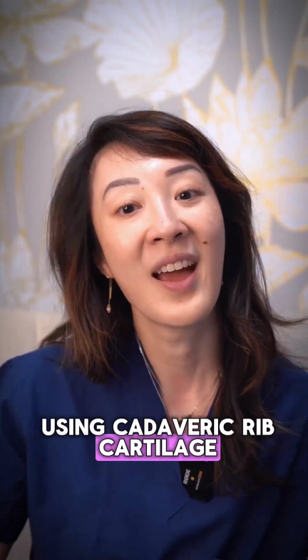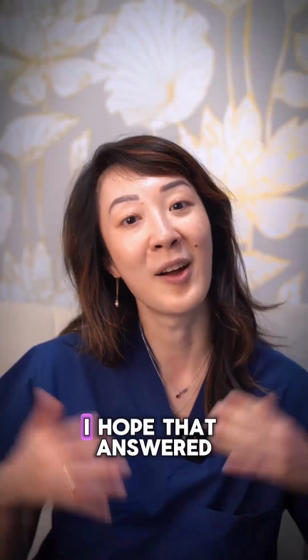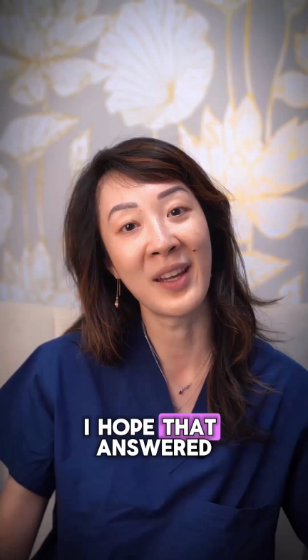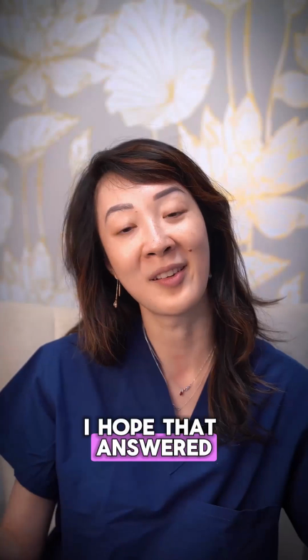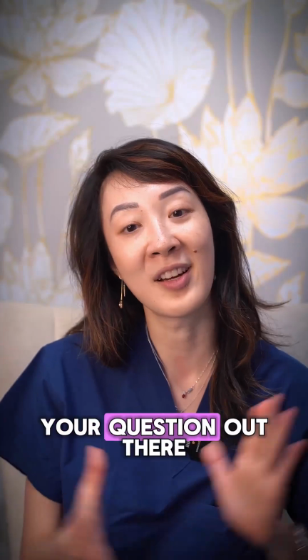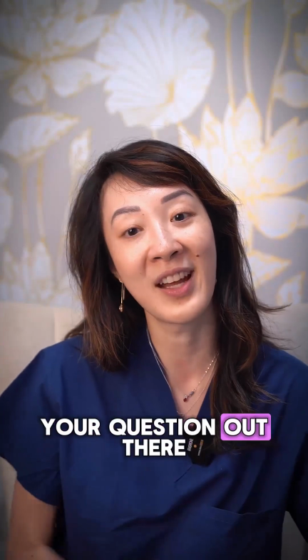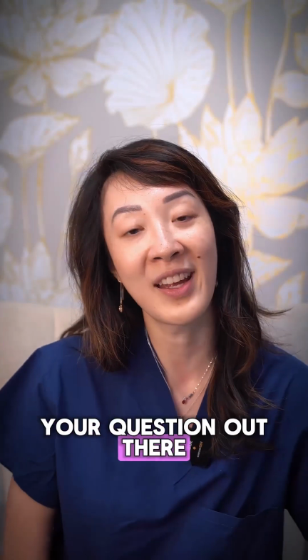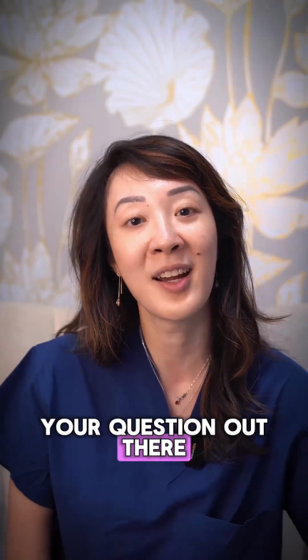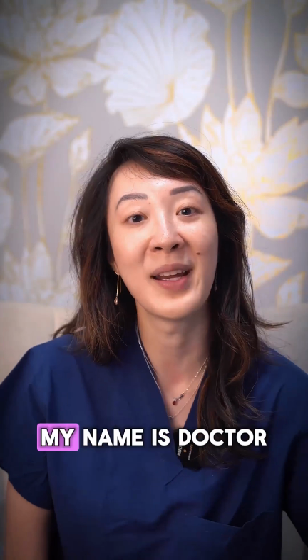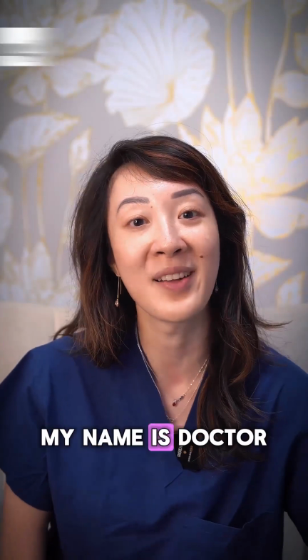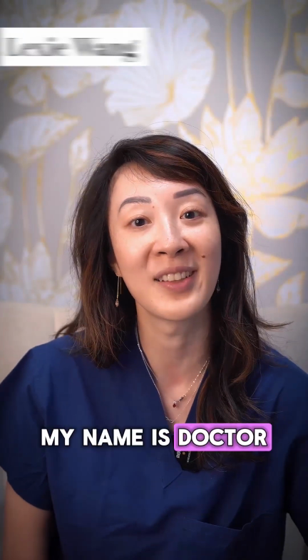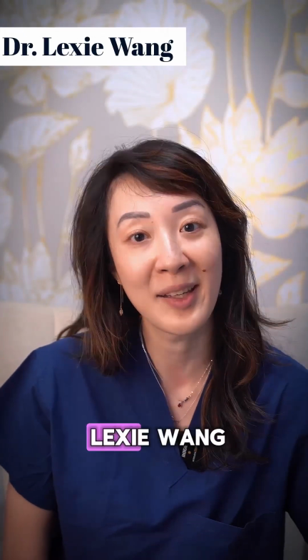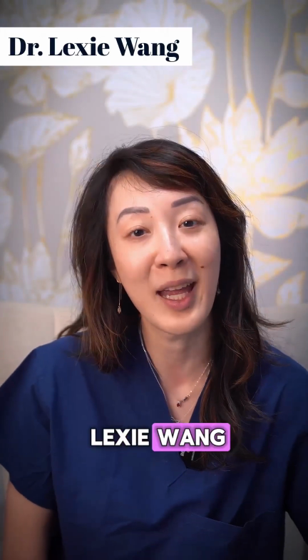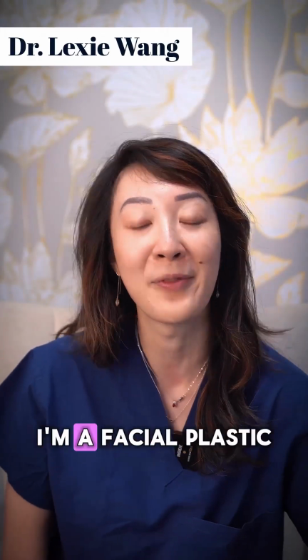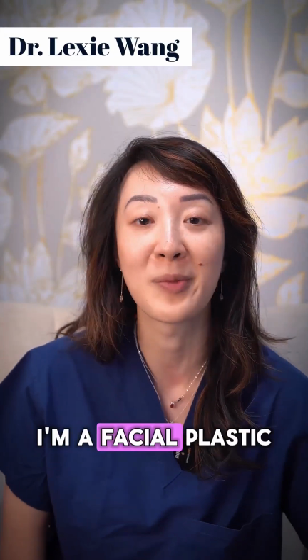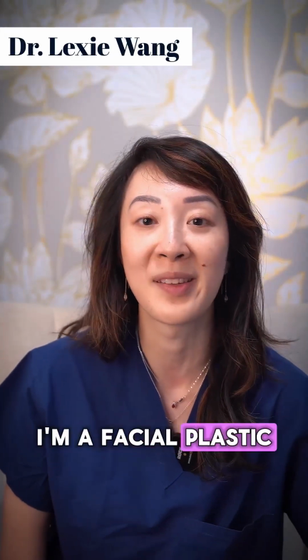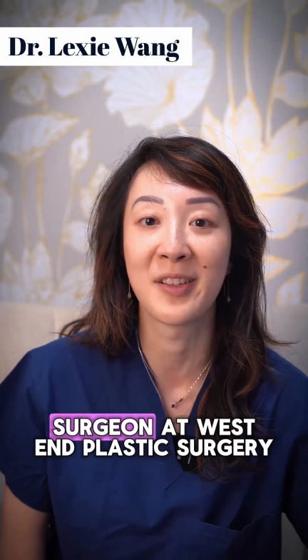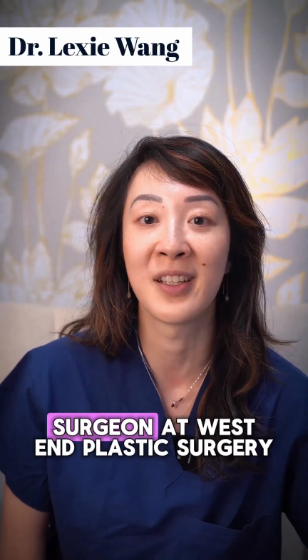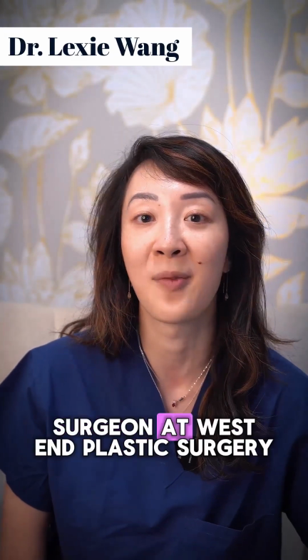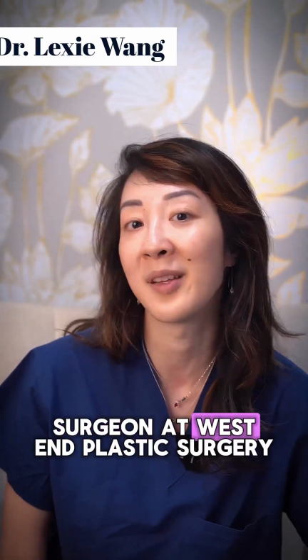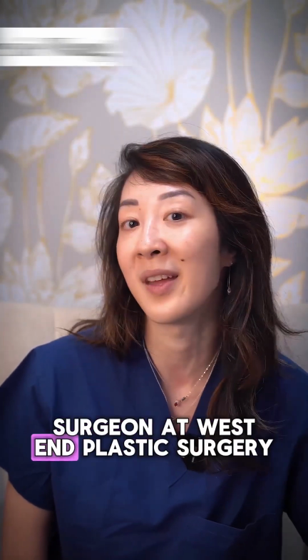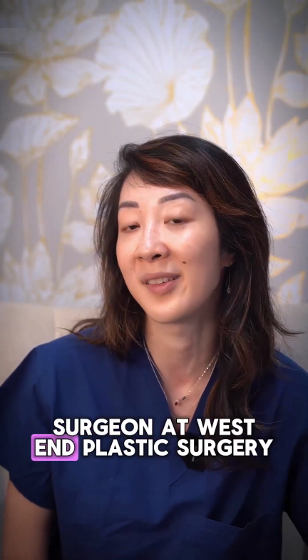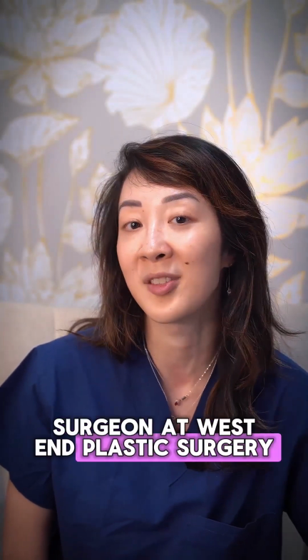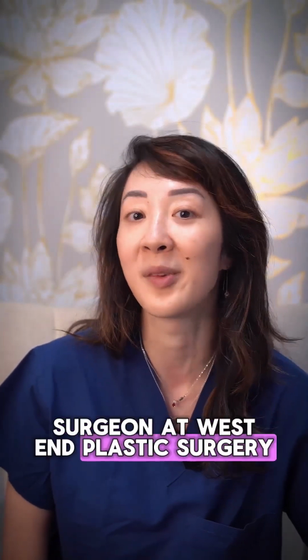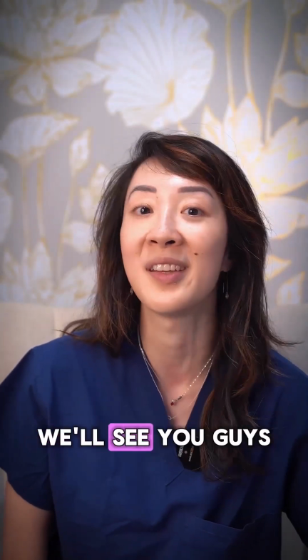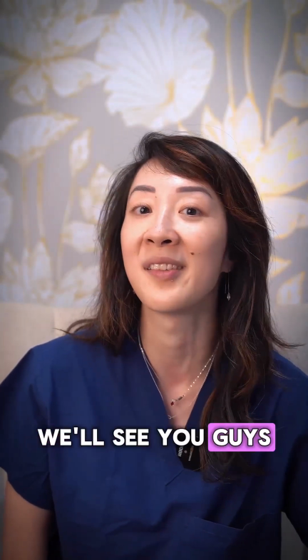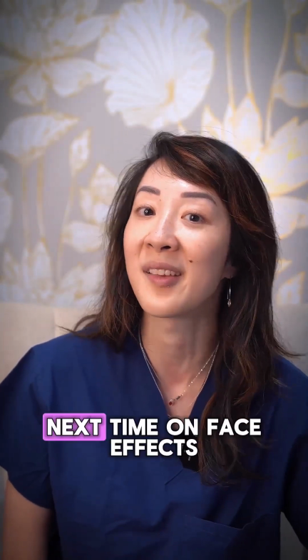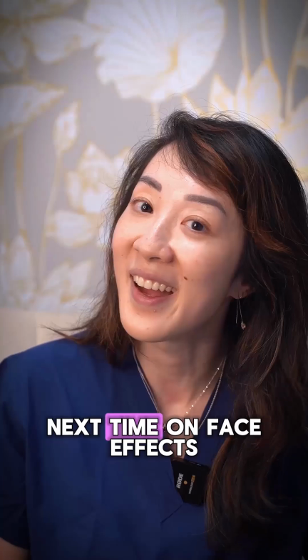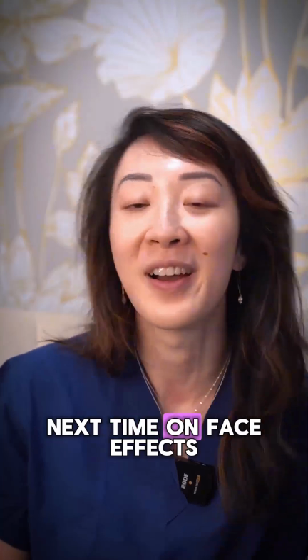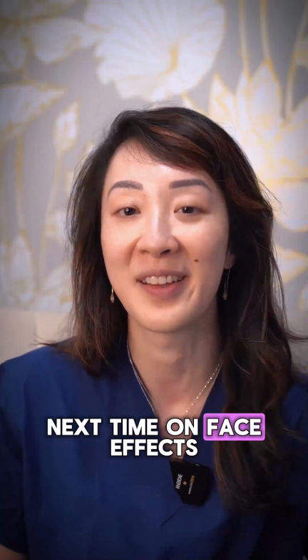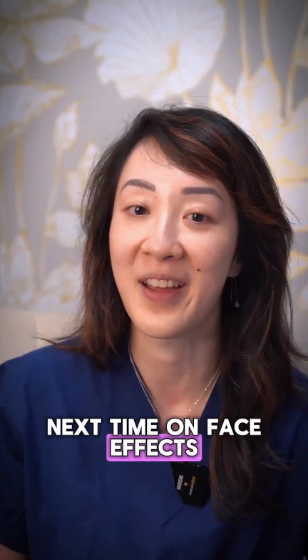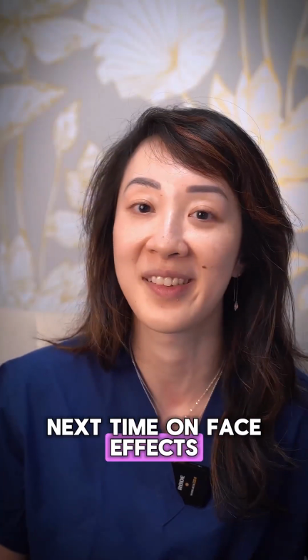I hope that answered your question. My name is Dr. Alexi Wang. I'm a facial plastic surgeon at West End Plastic Surgery. We'll see you guys next time on Face the Facts.